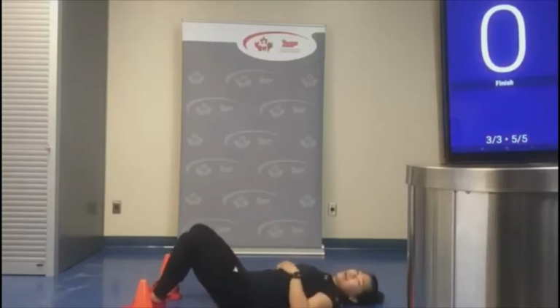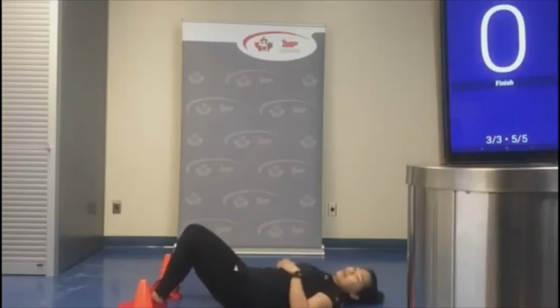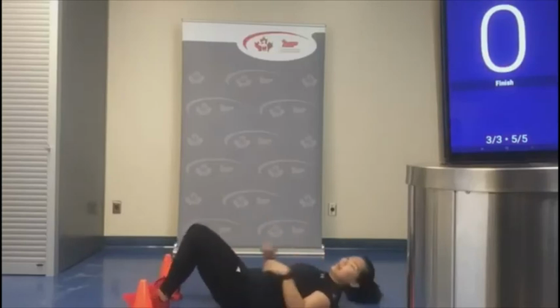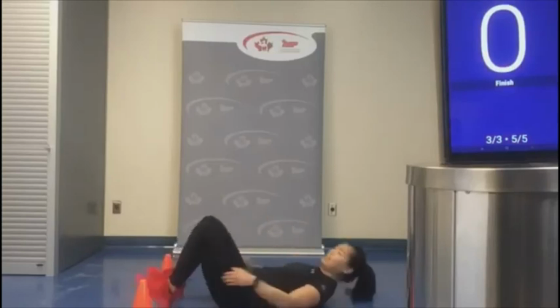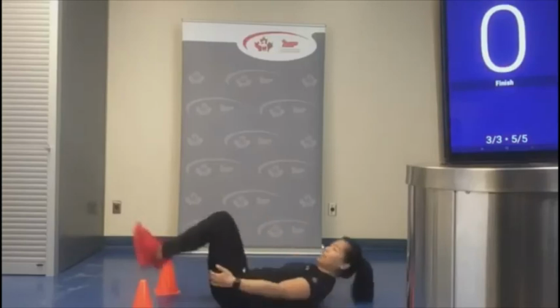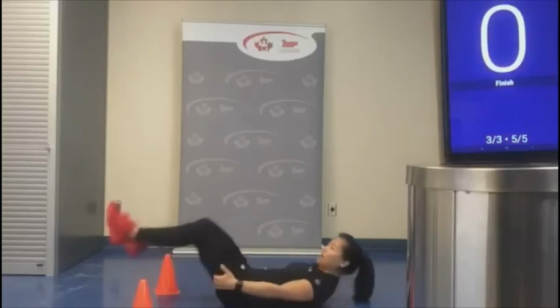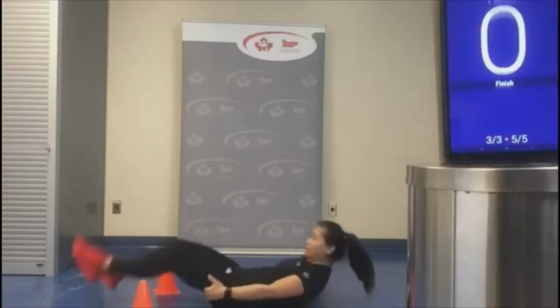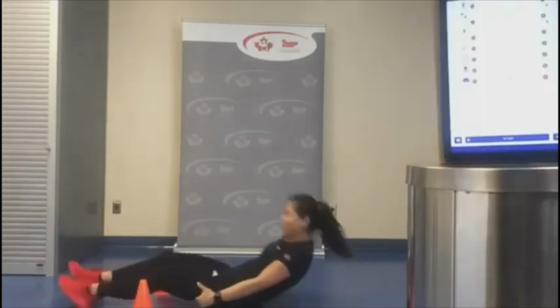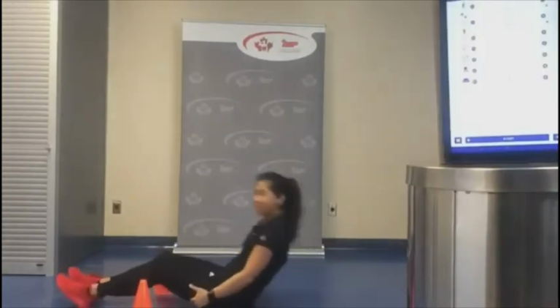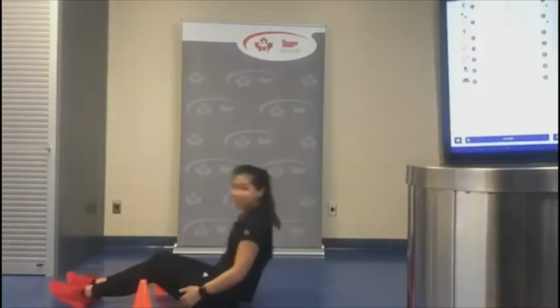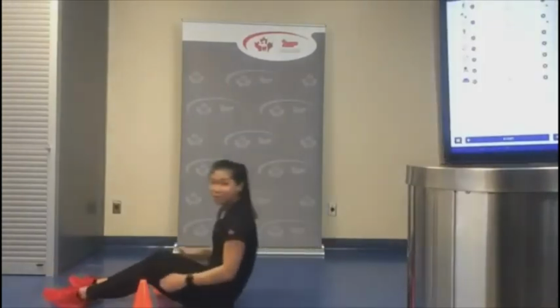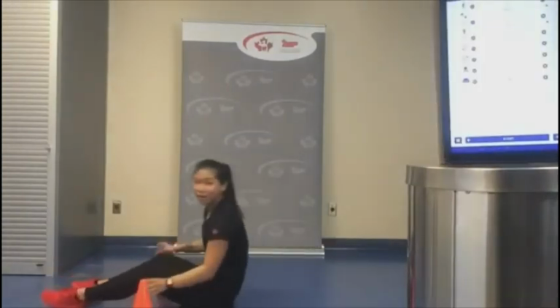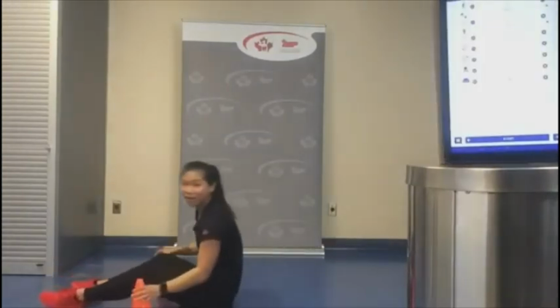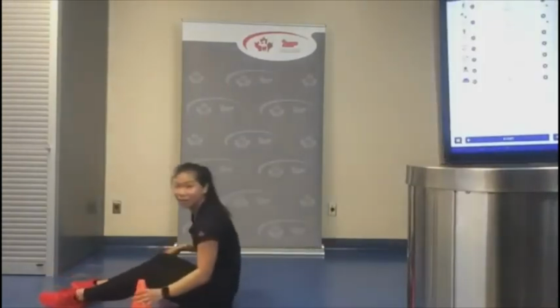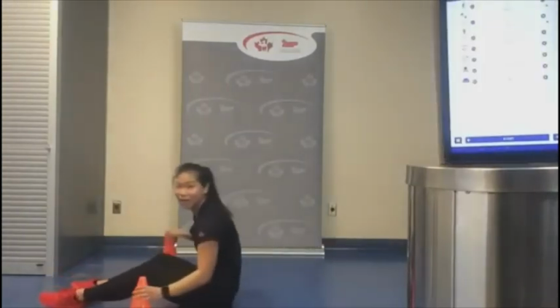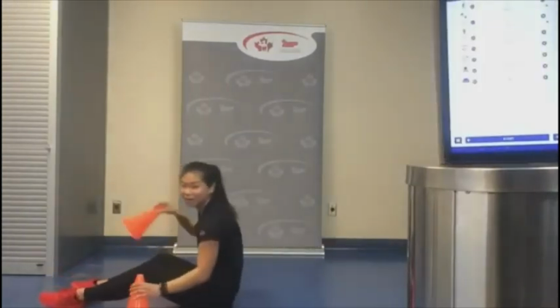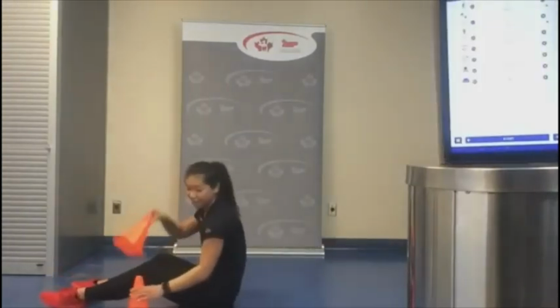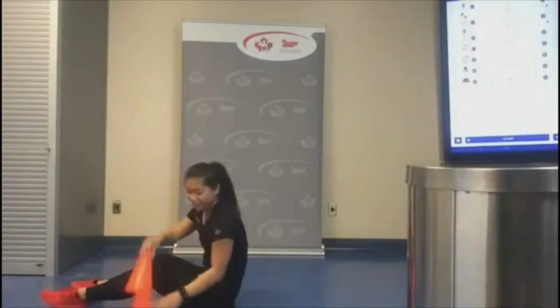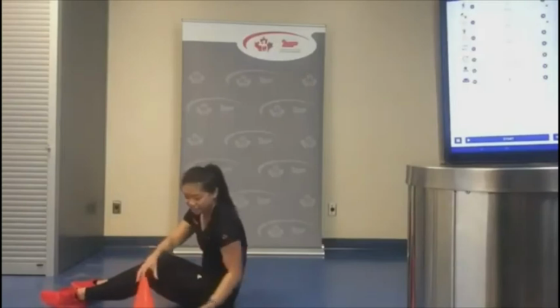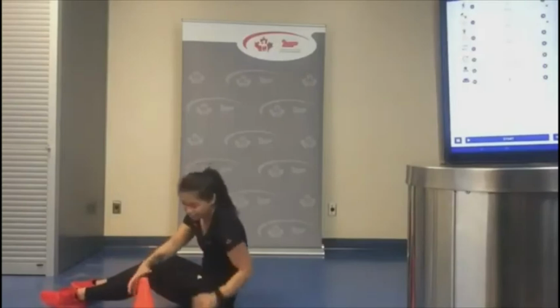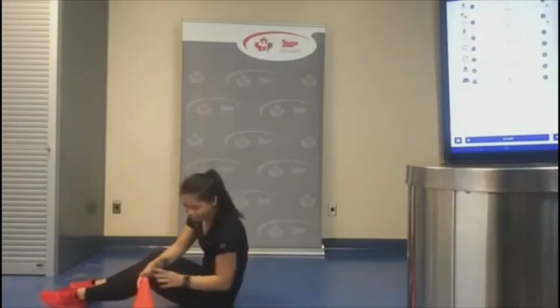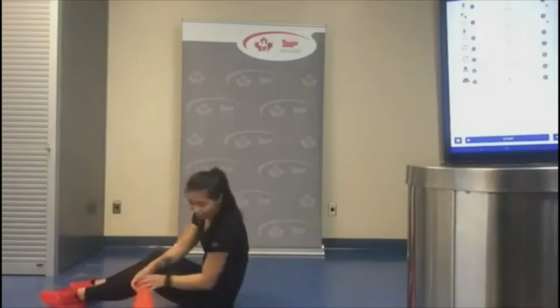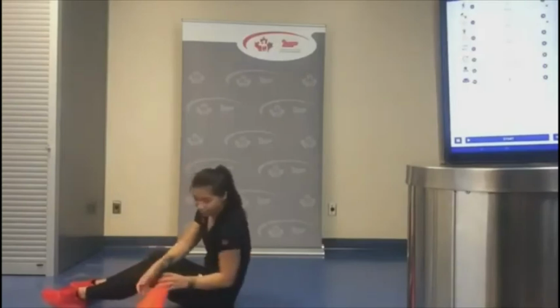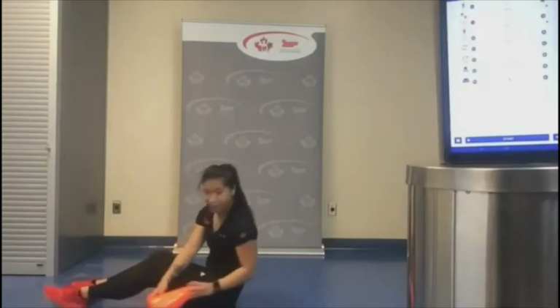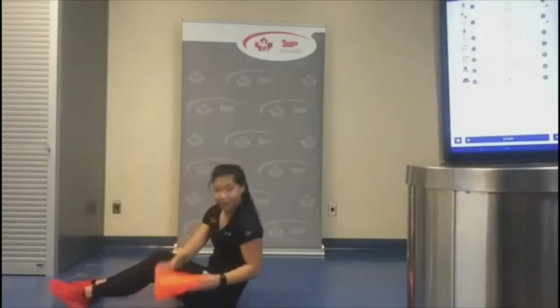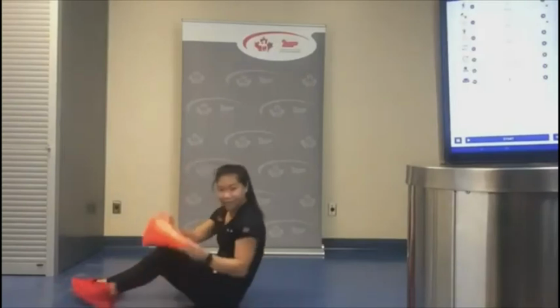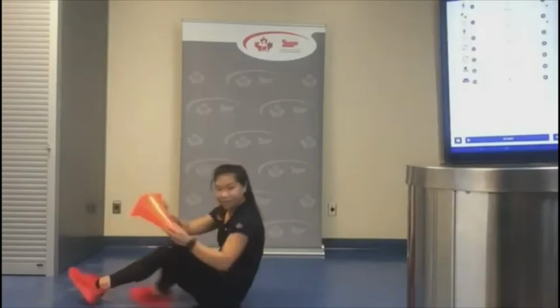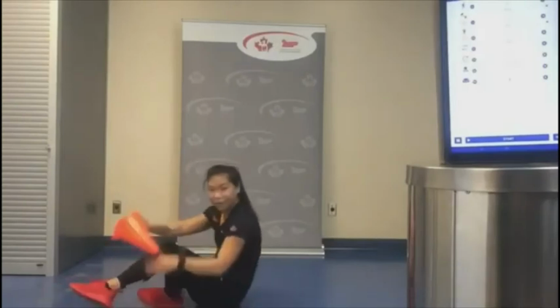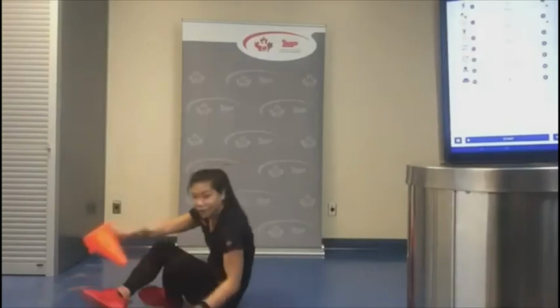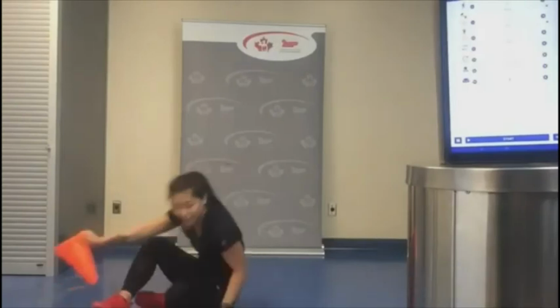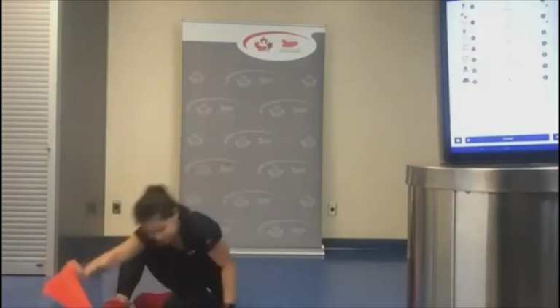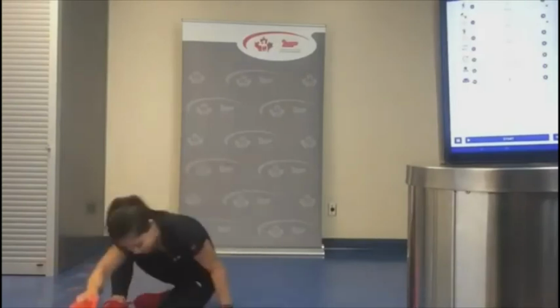Good job — excellent work, everyone! Get some water. Let's do a cool down together.